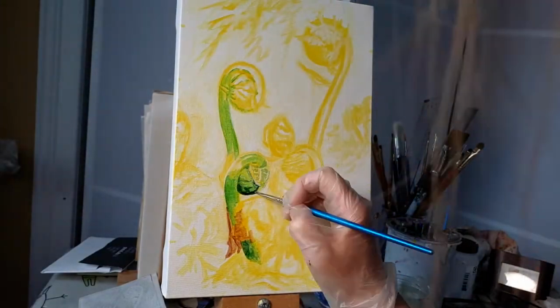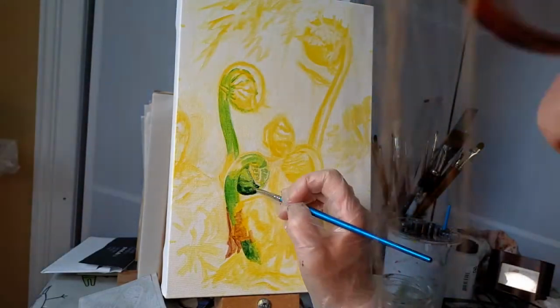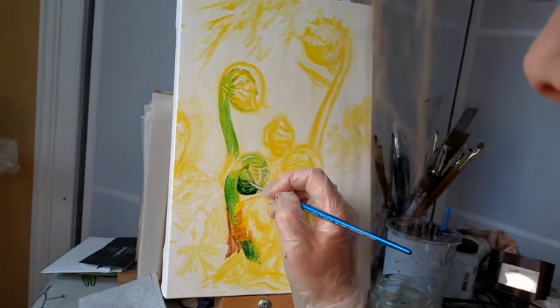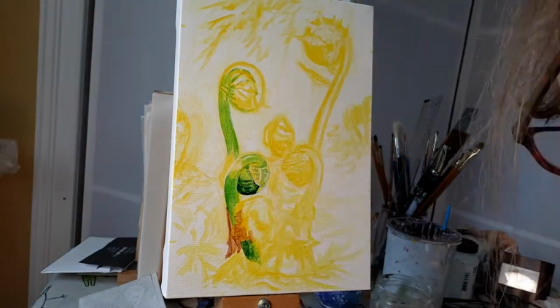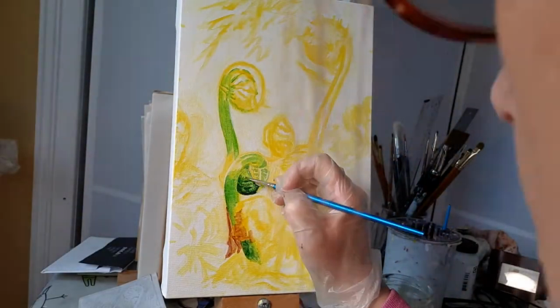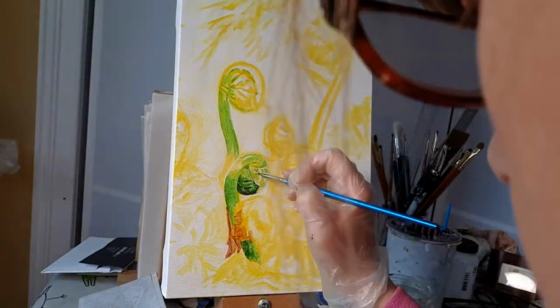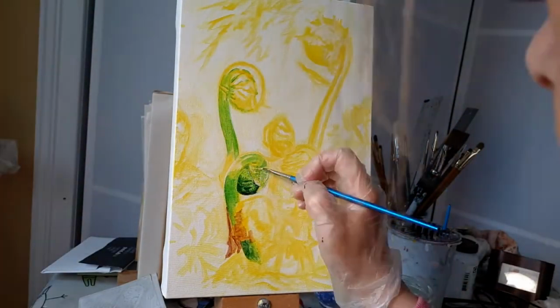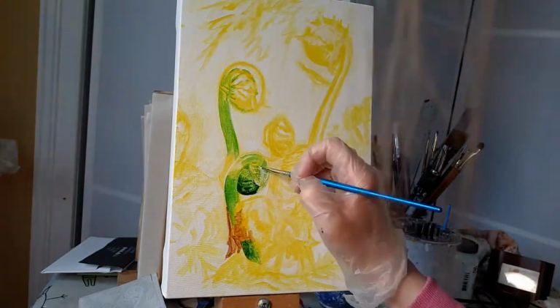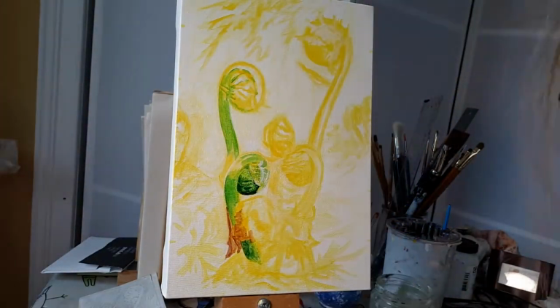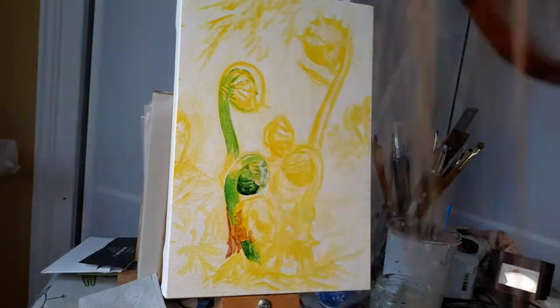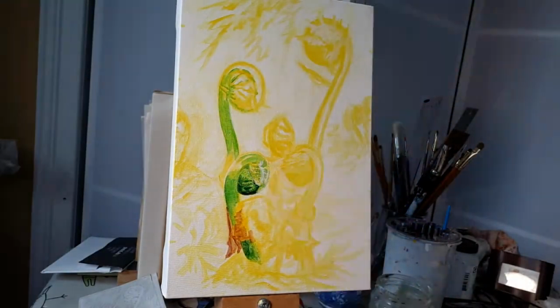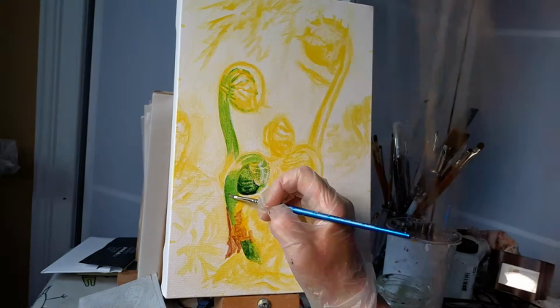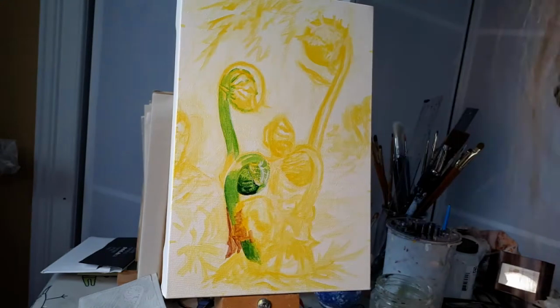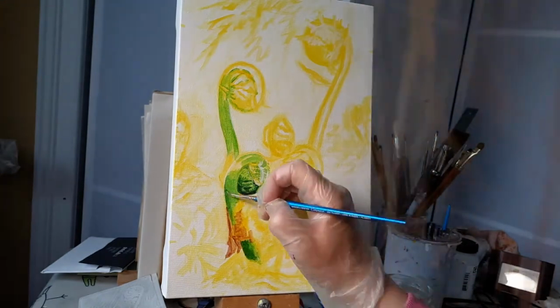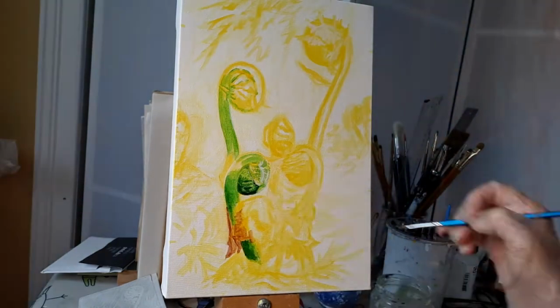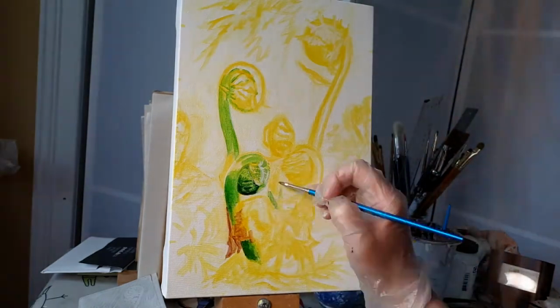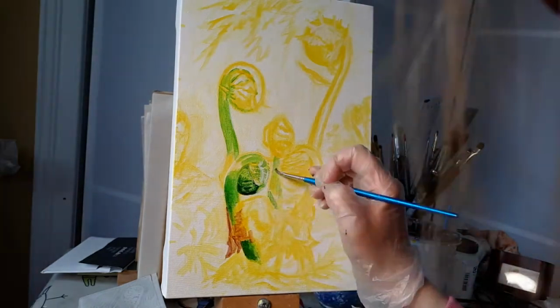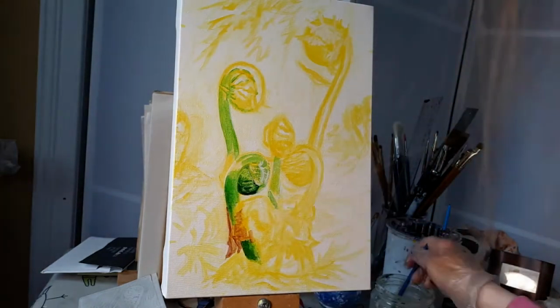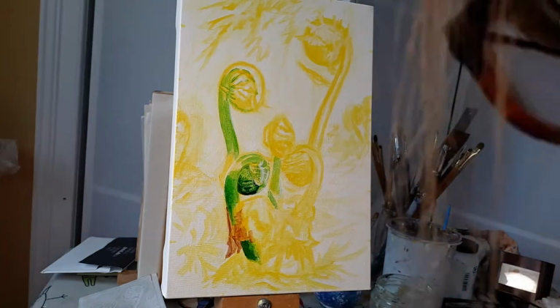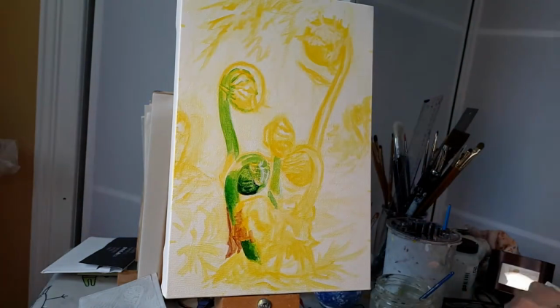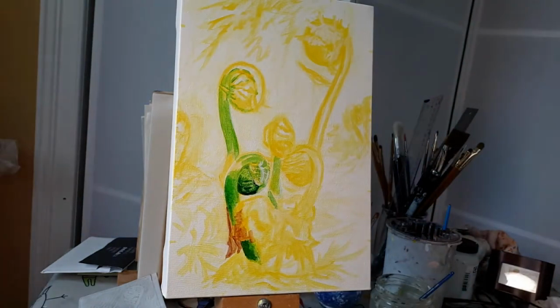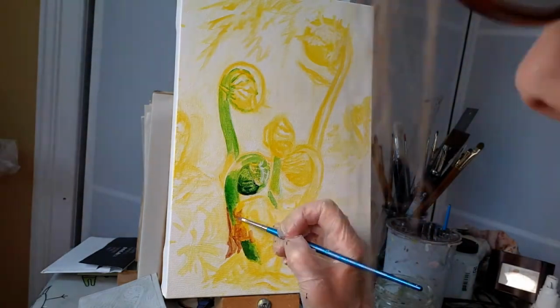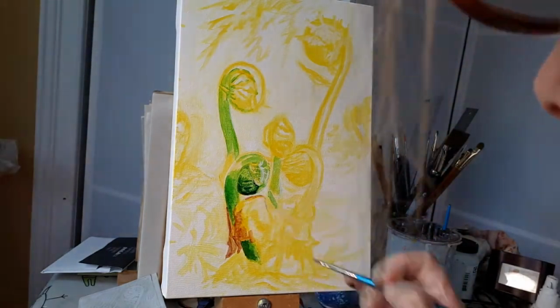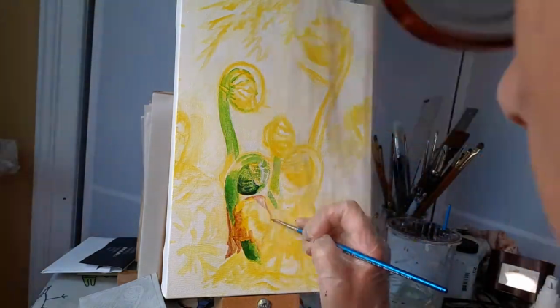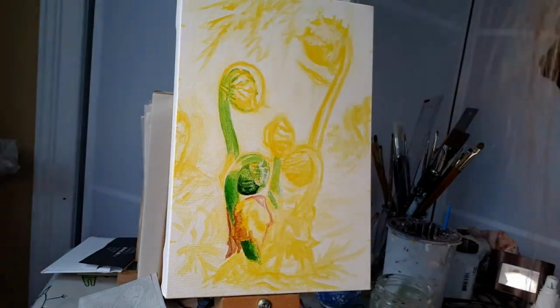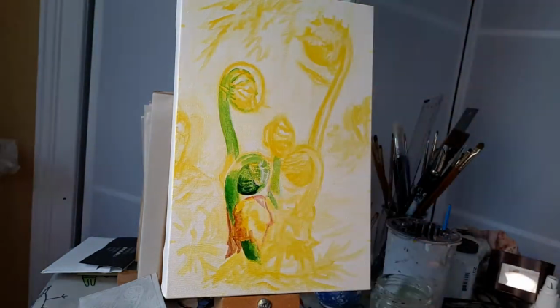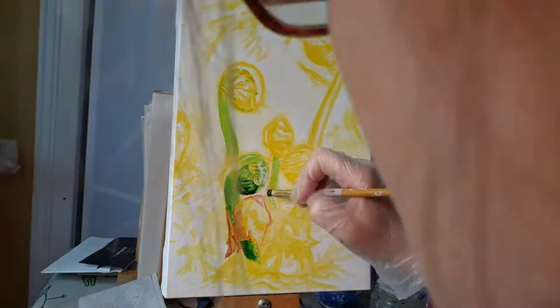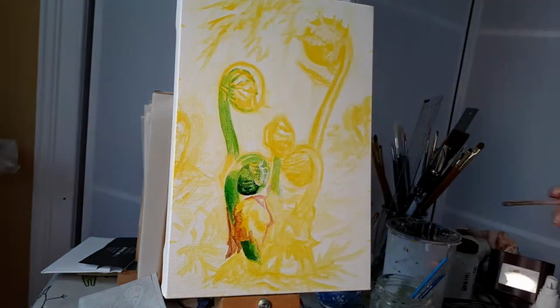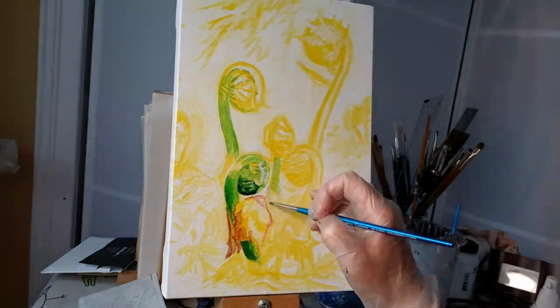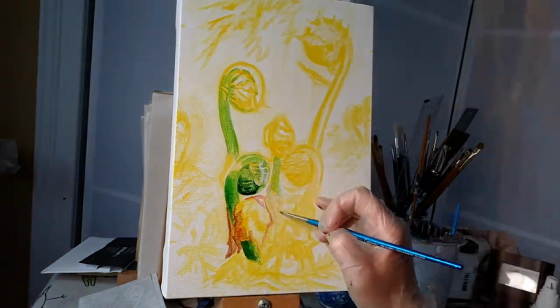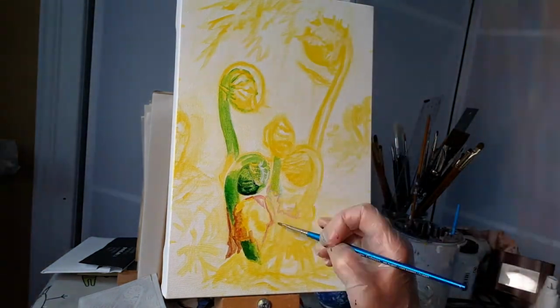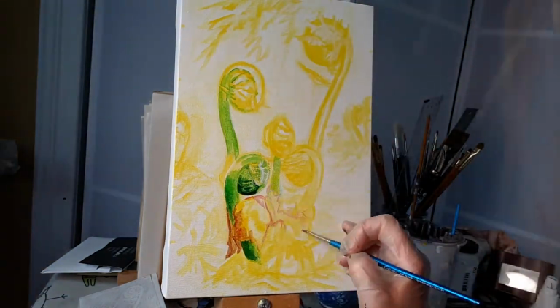I apologize for my hair and my nose and glasses appearing many times in this video.